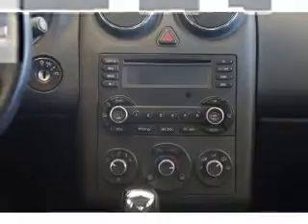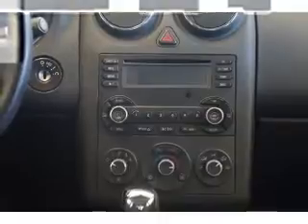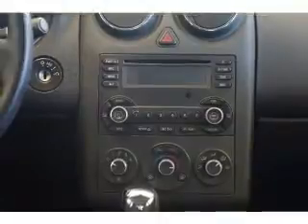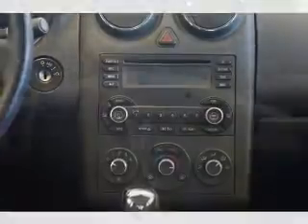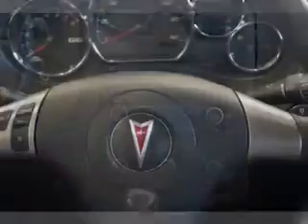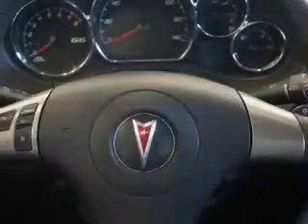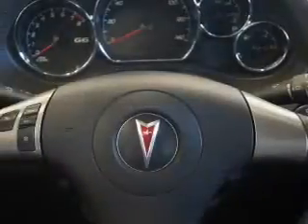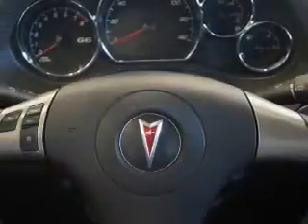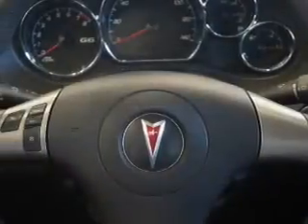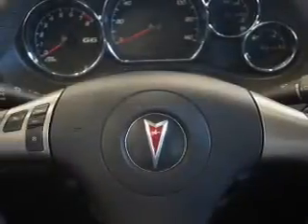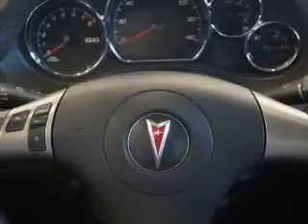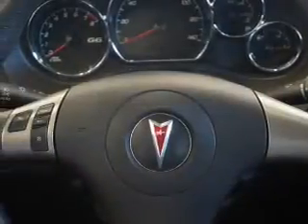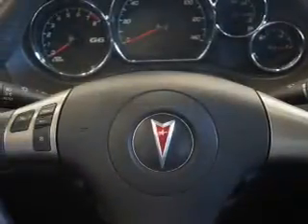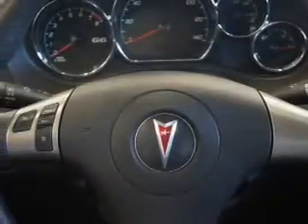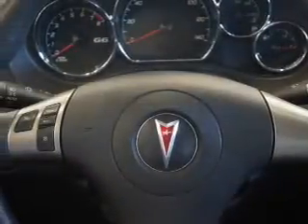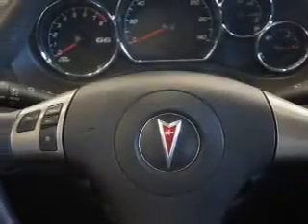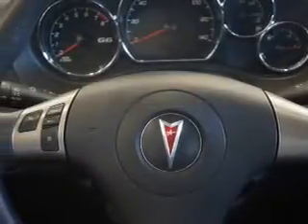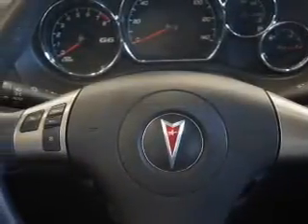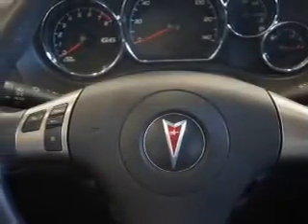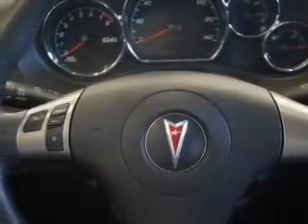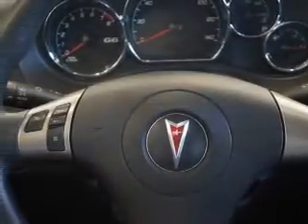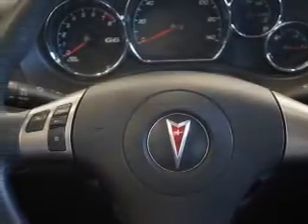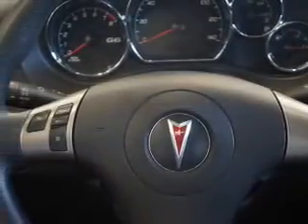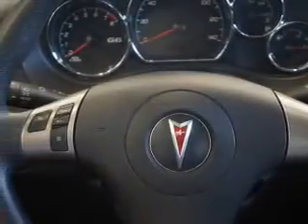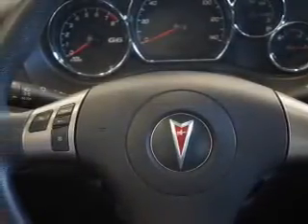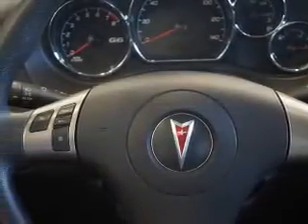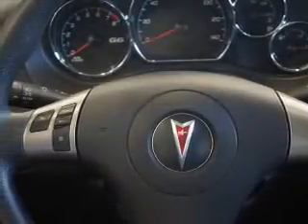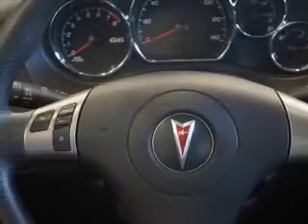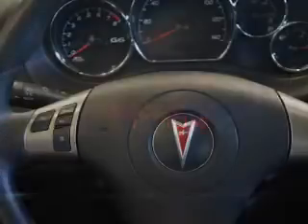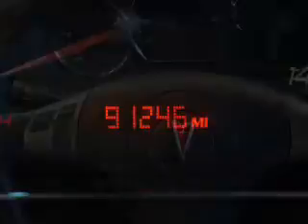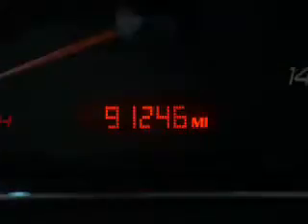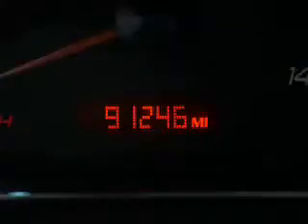Power seats, cruise control, a trip computer, power outlets, air conditioning, power door locks, and power windows.